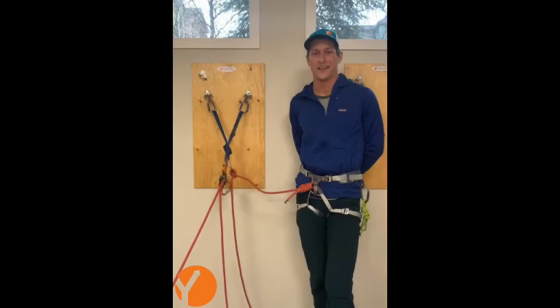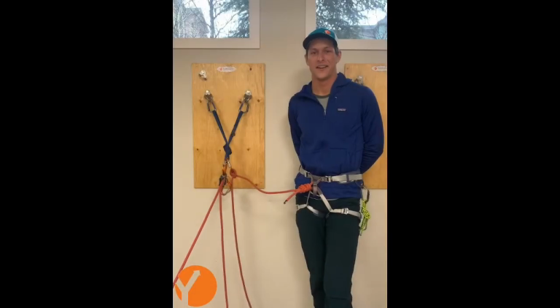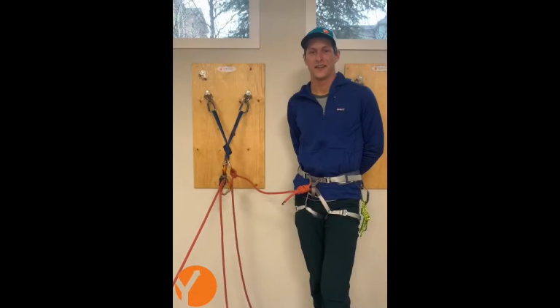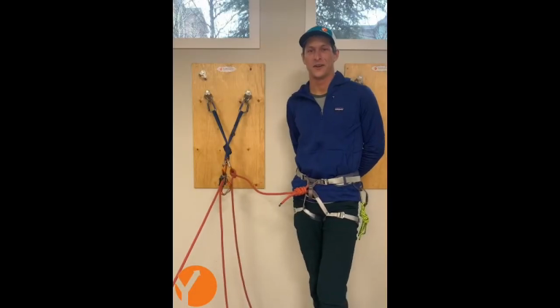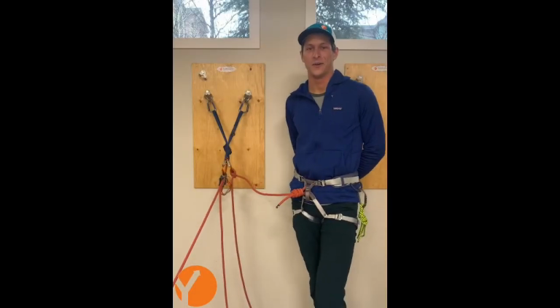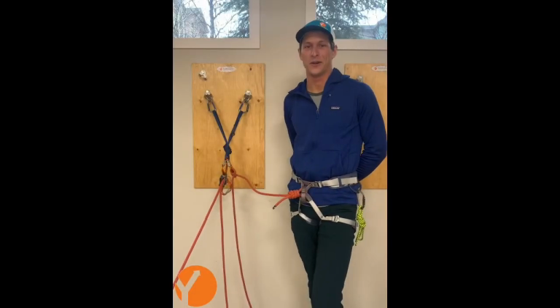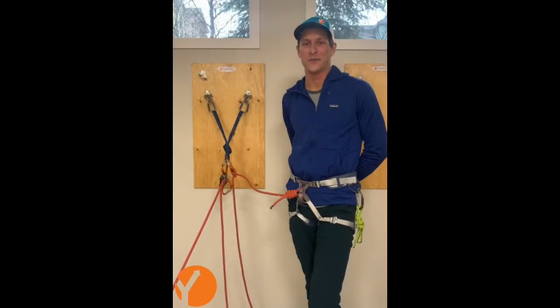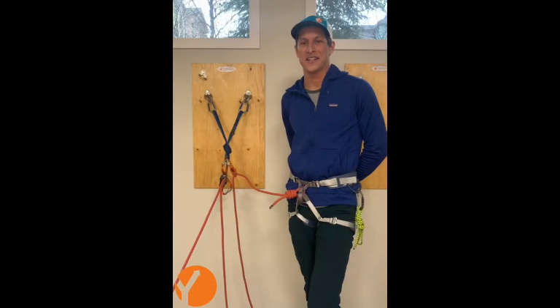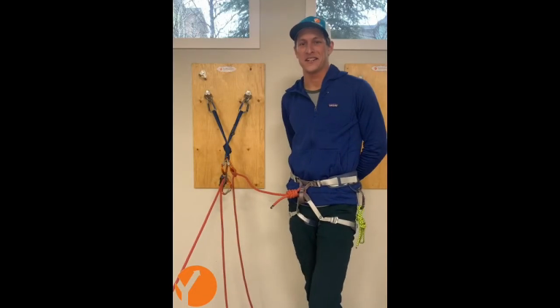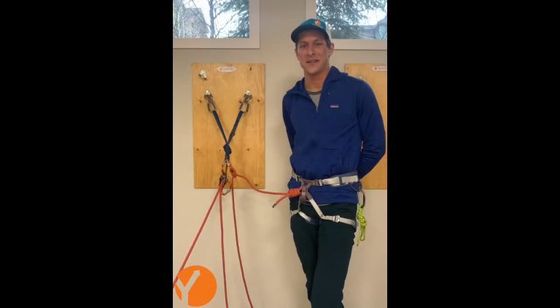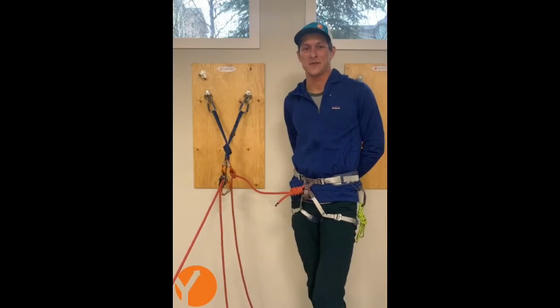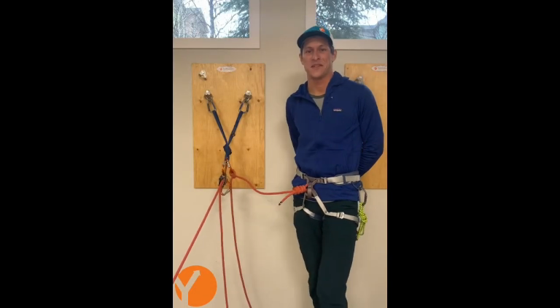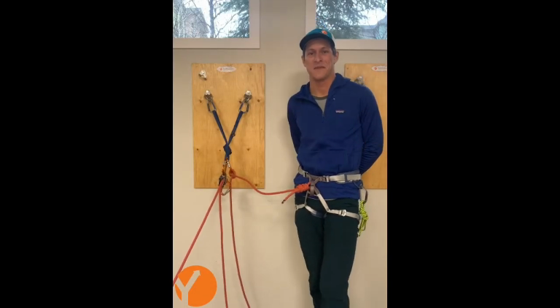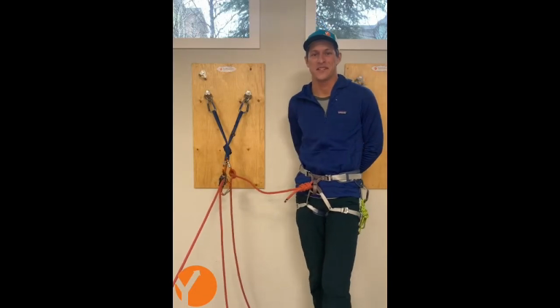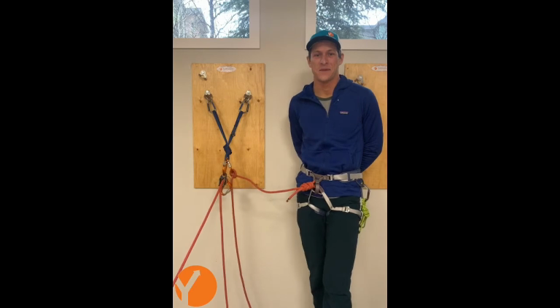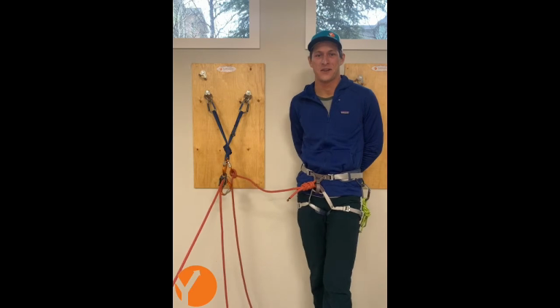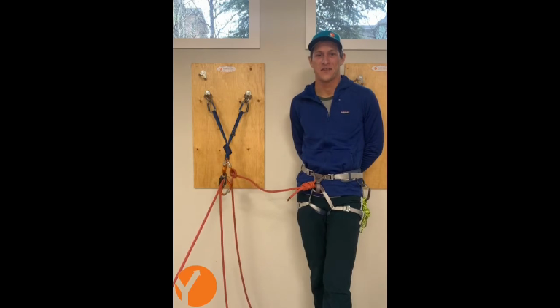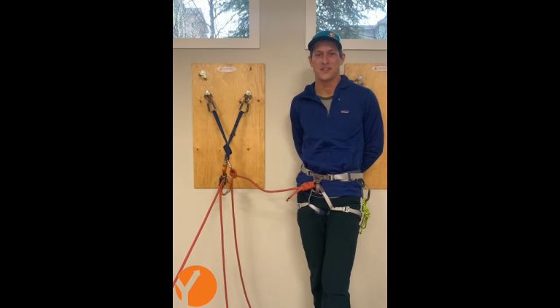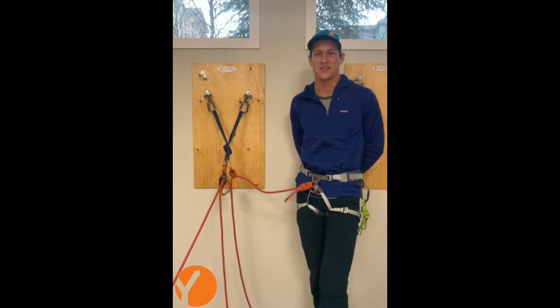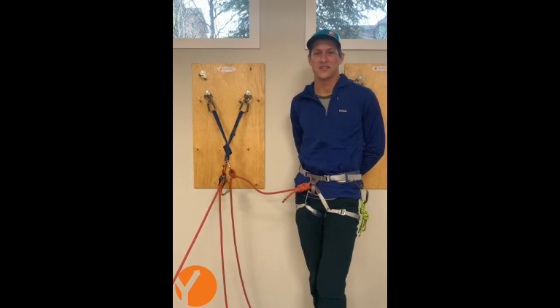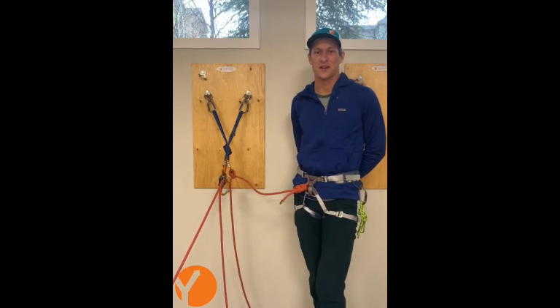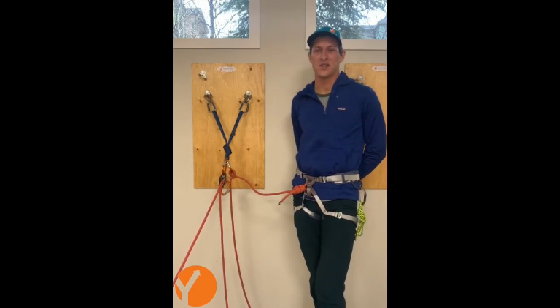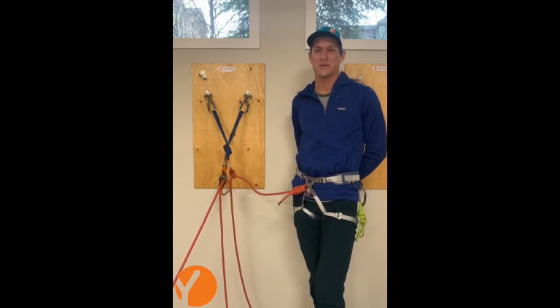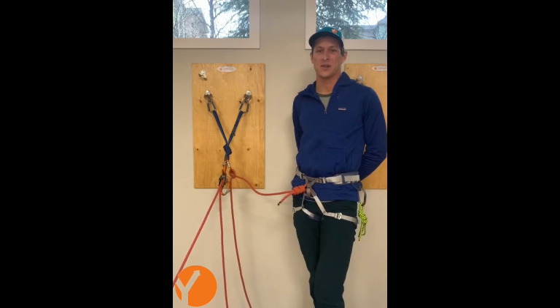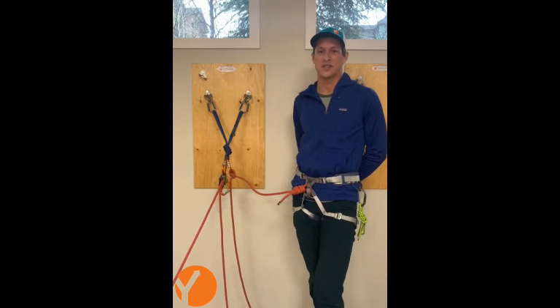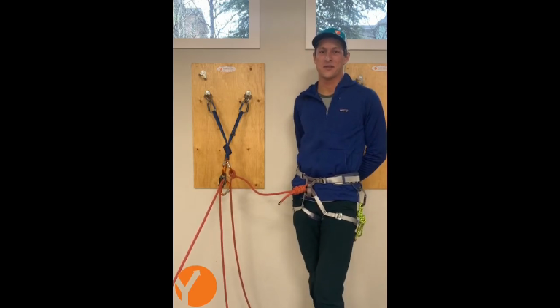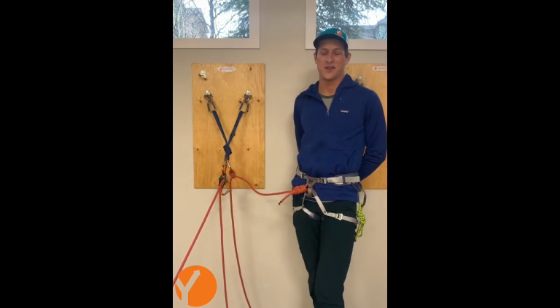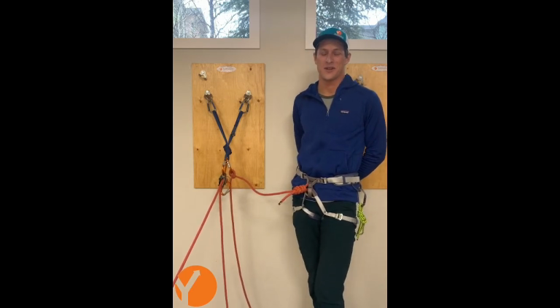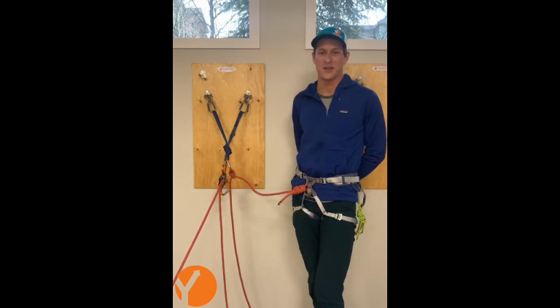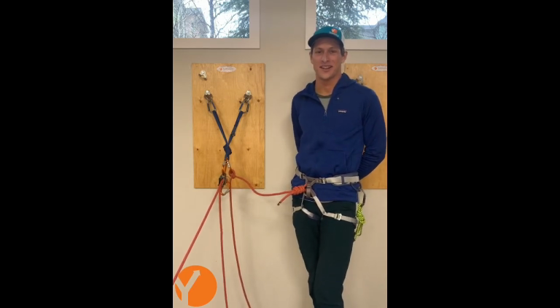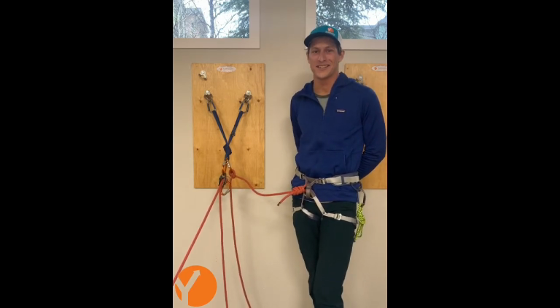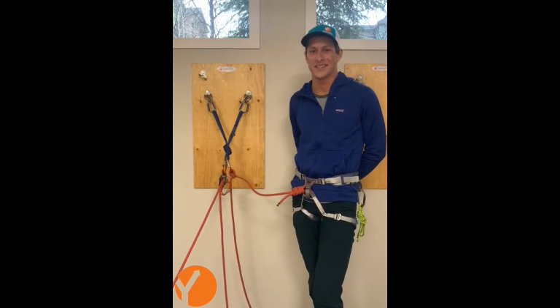Hello, welcome to Tech Tips with Yamnuska Mountain Adventures. I'm James Walter, one of the core guides here.